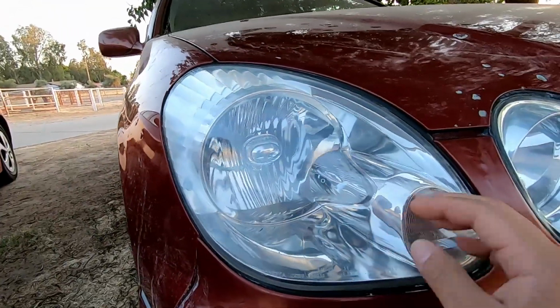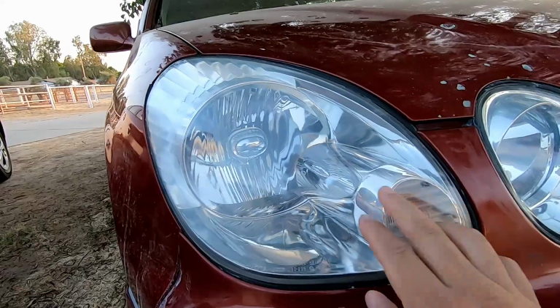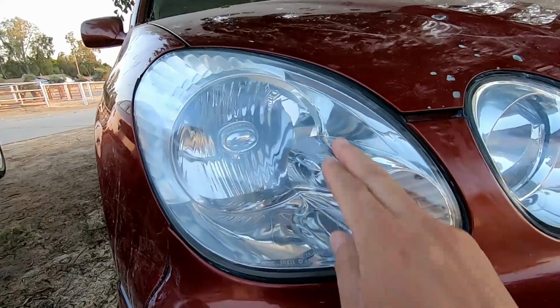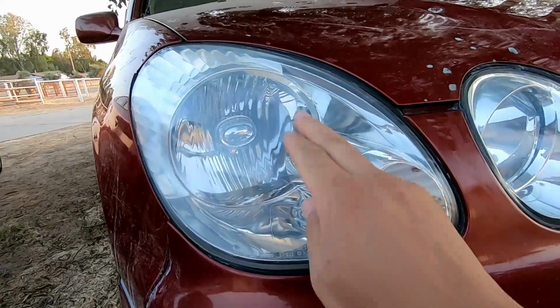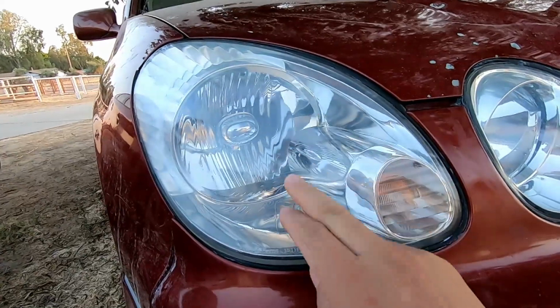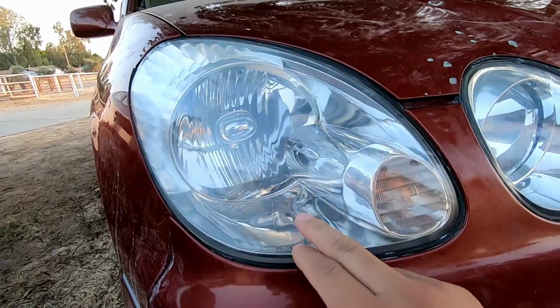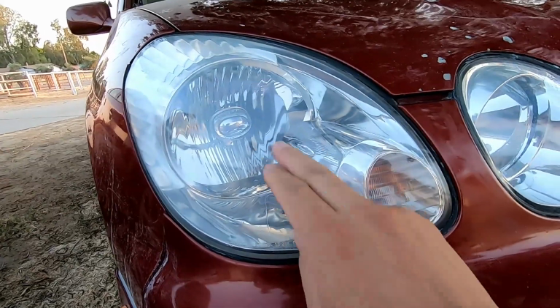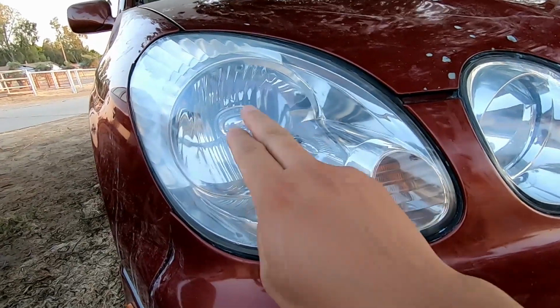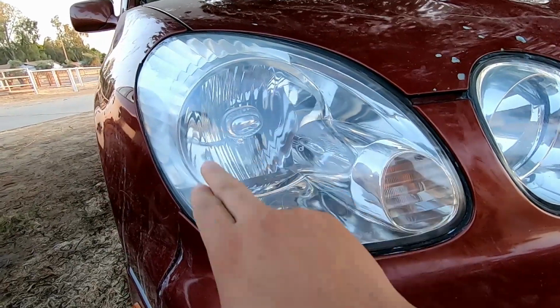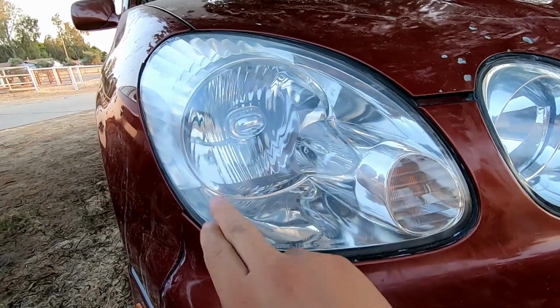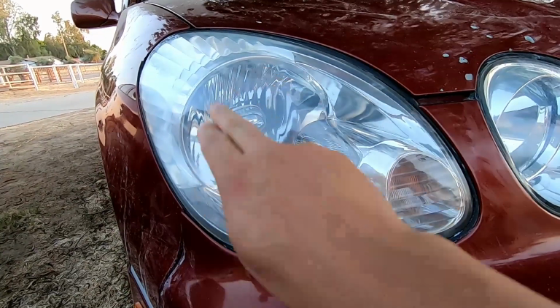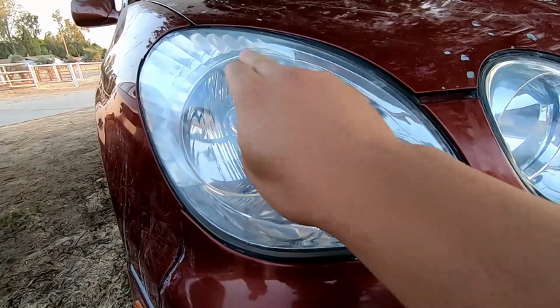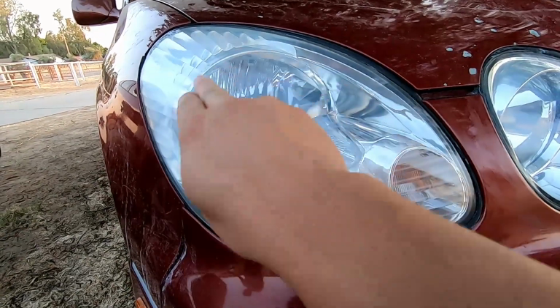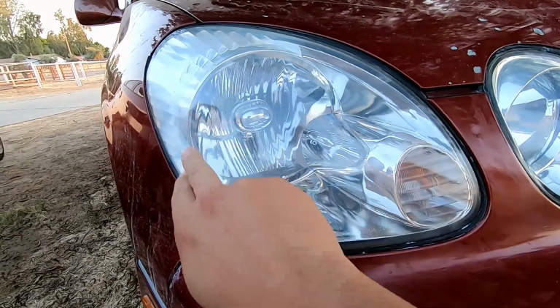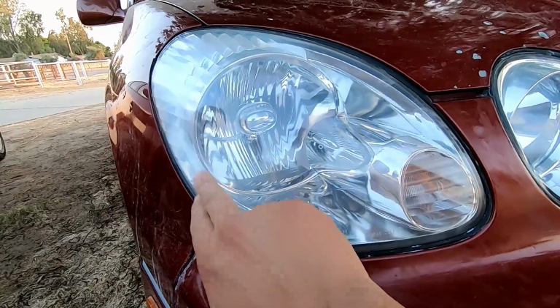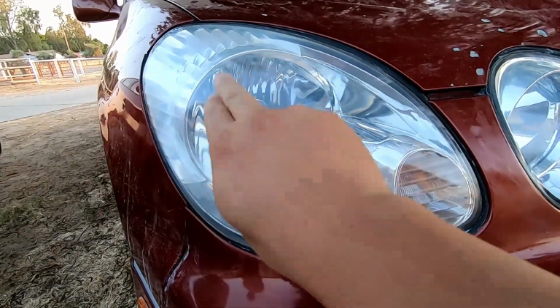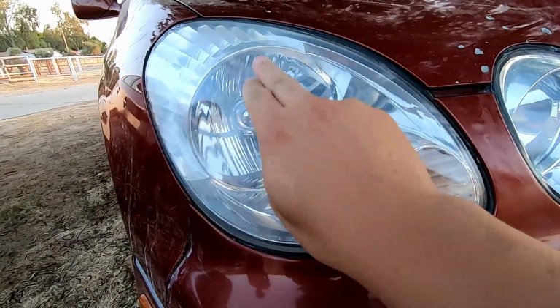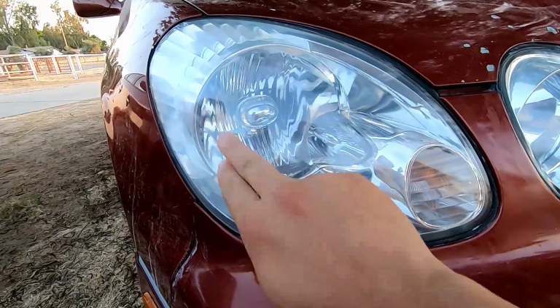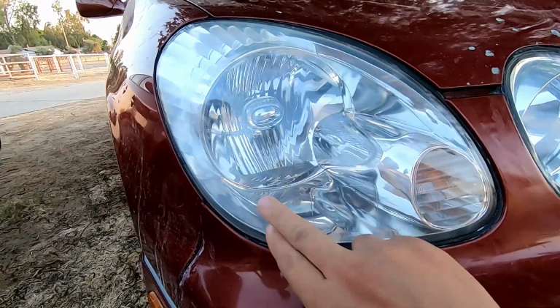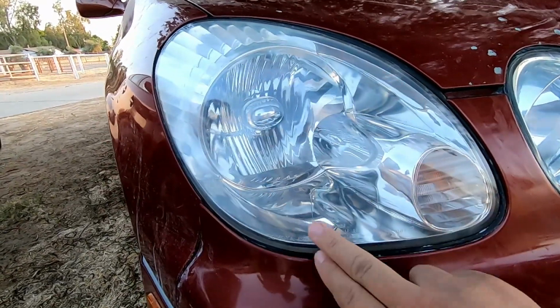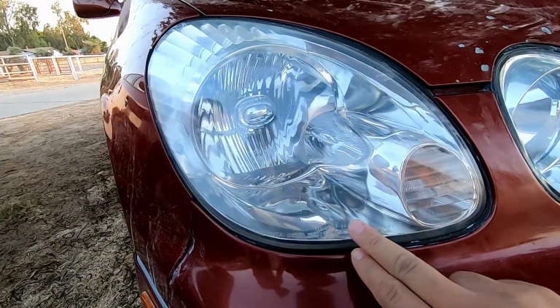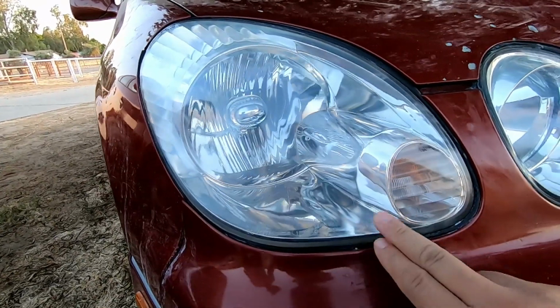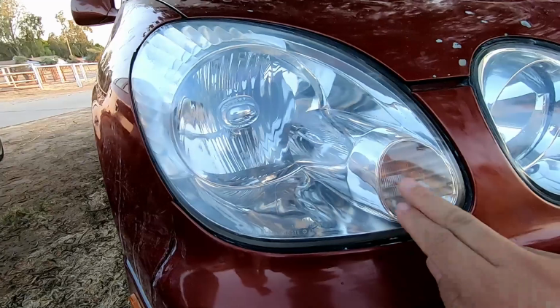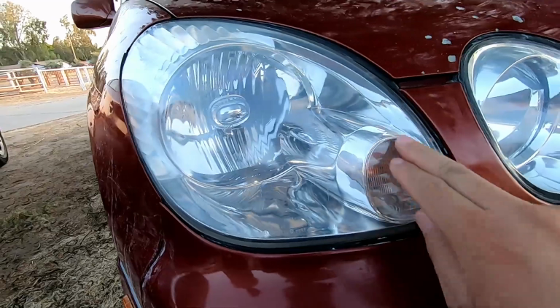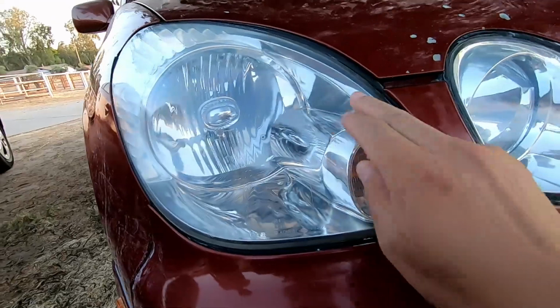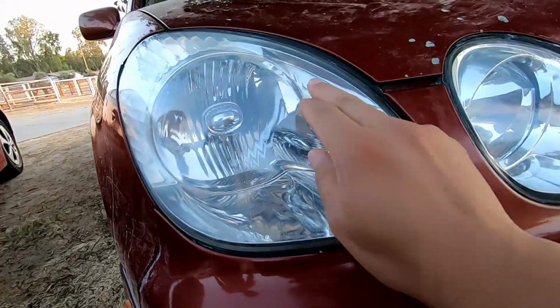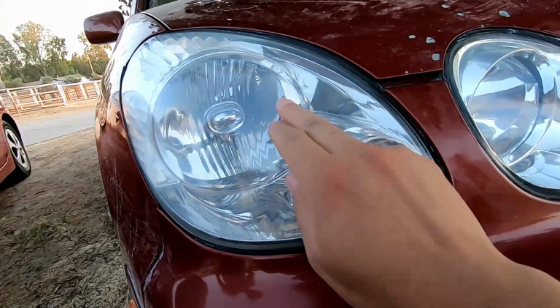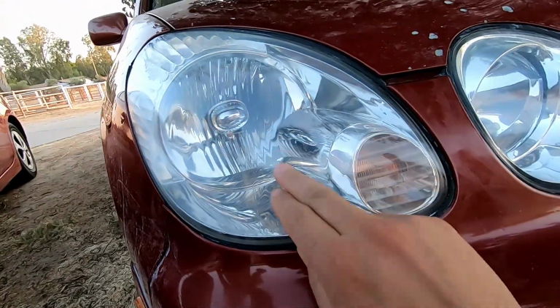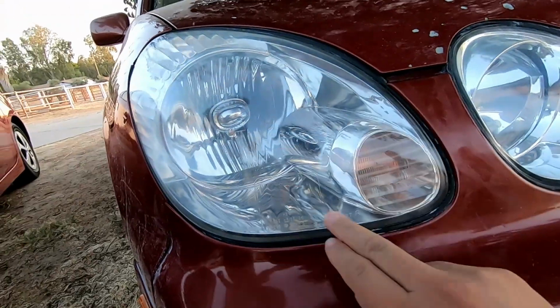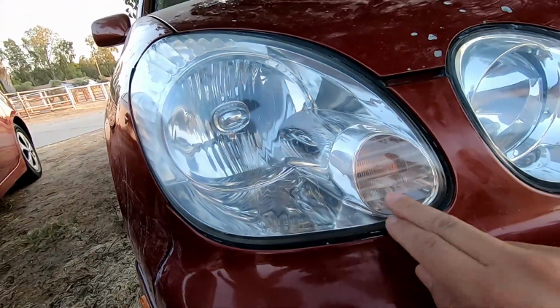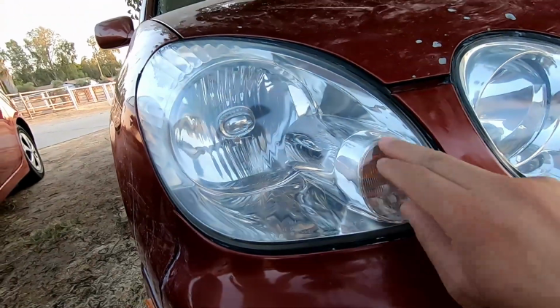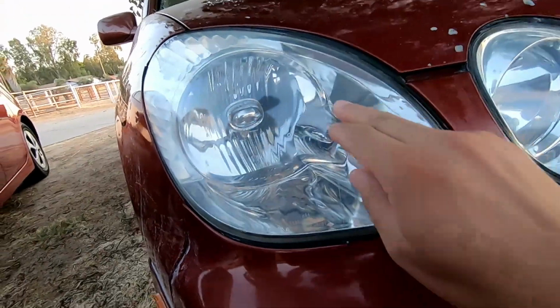It's clean. You can see right here — this part is kind of hazy and then this side is super crystal clear.